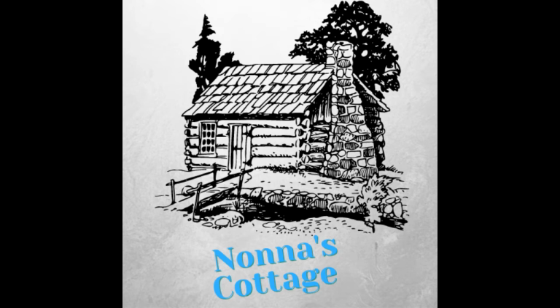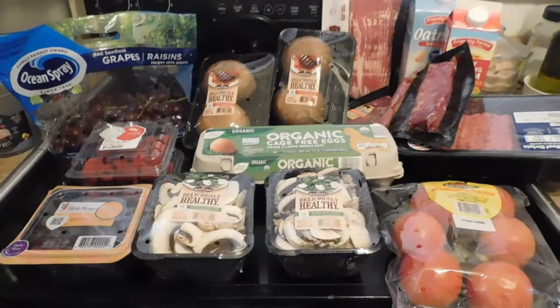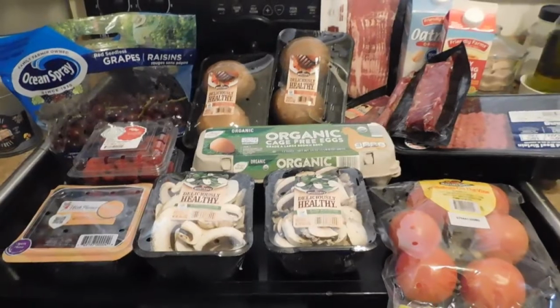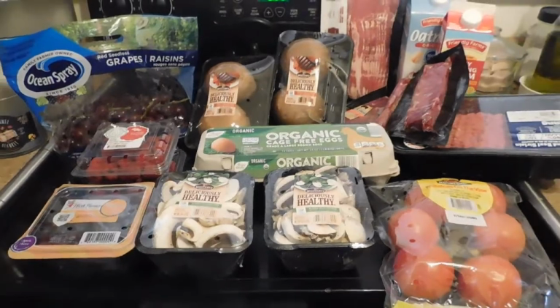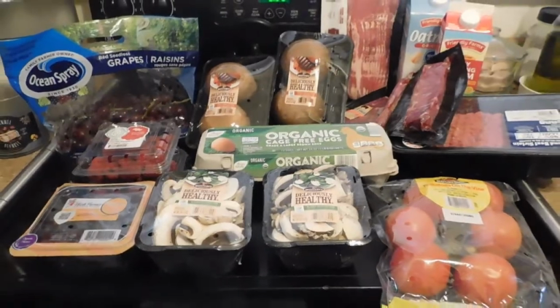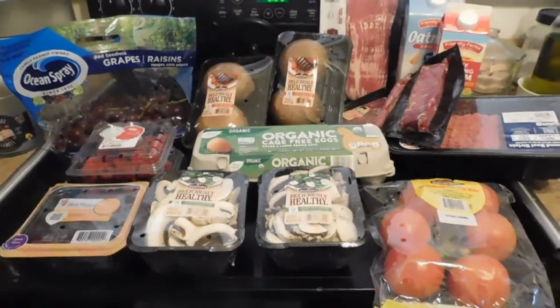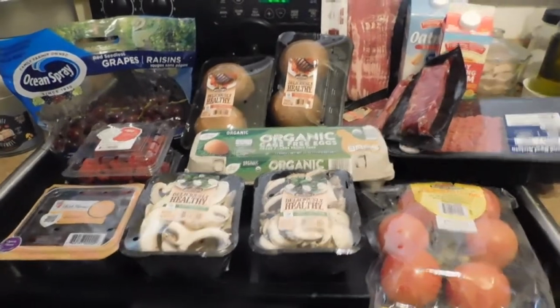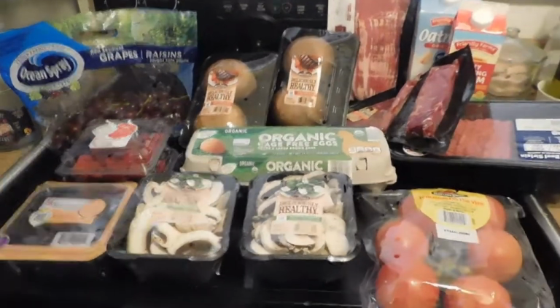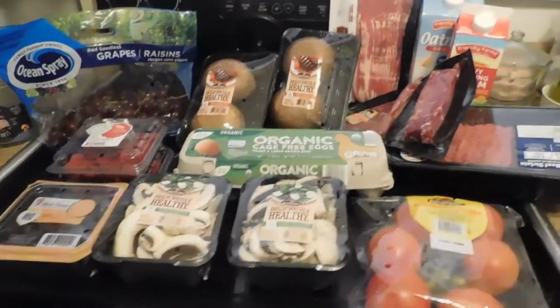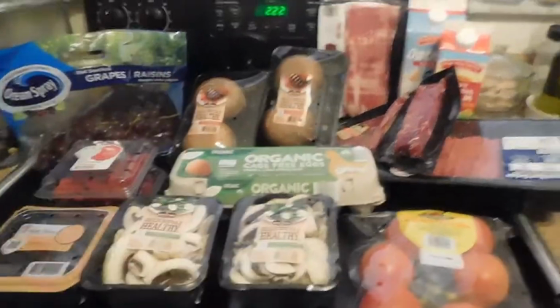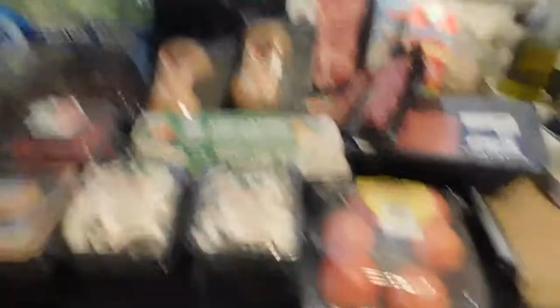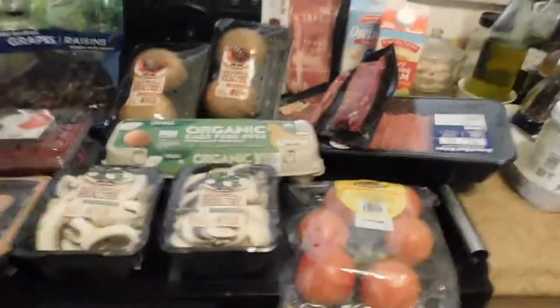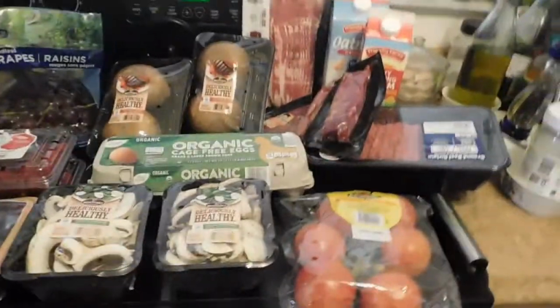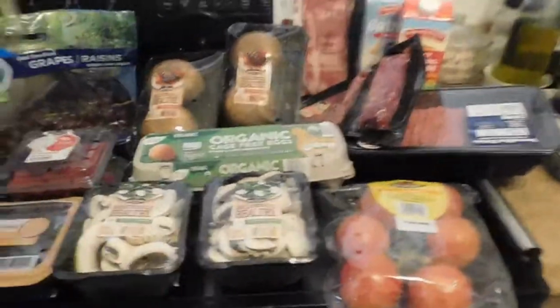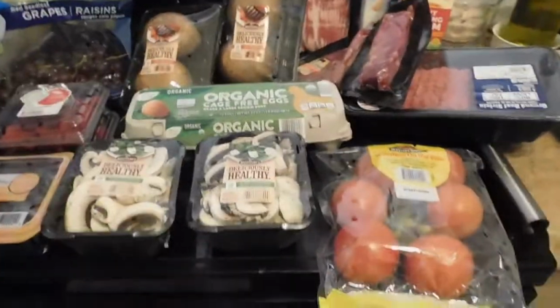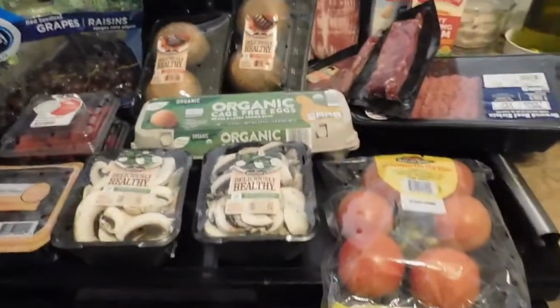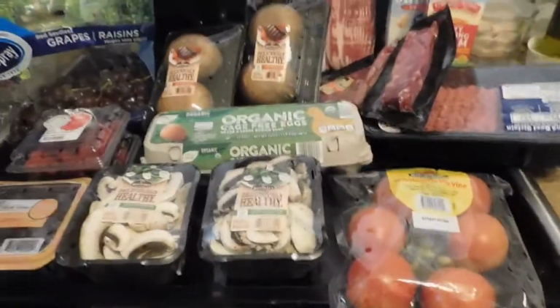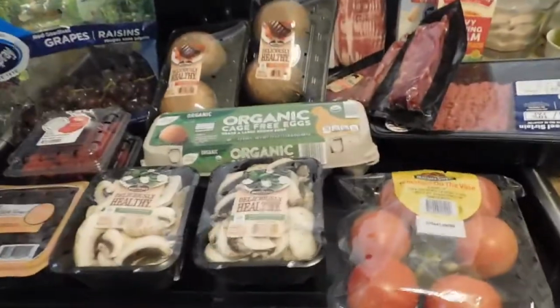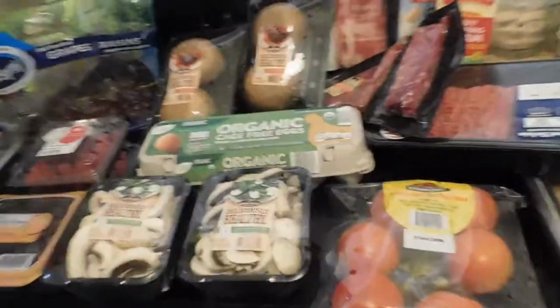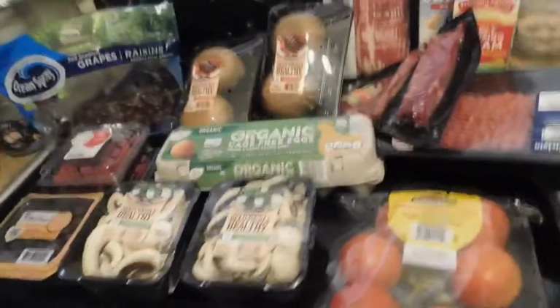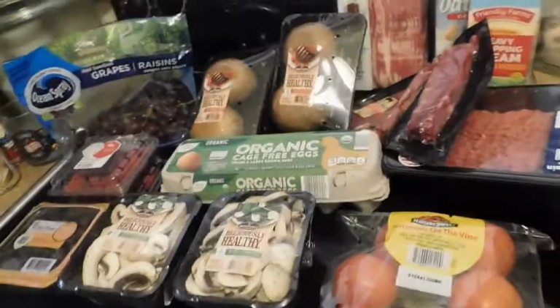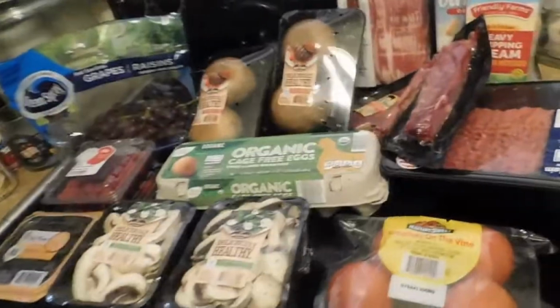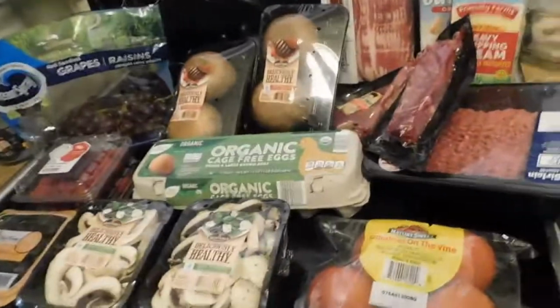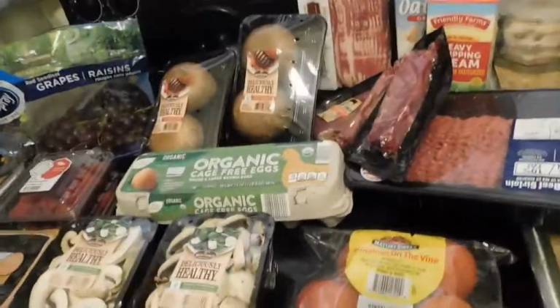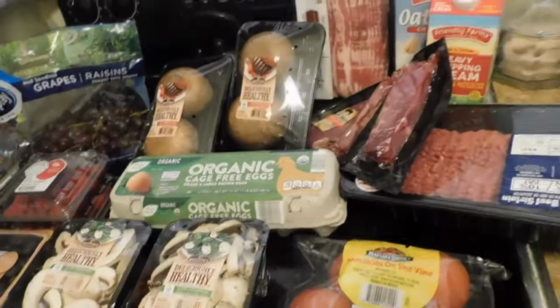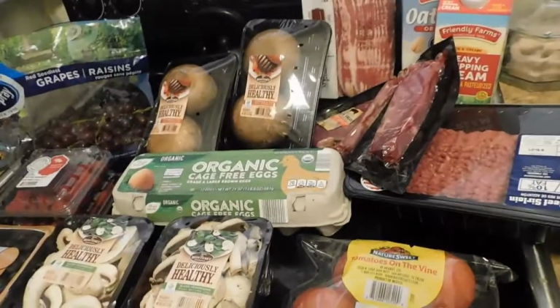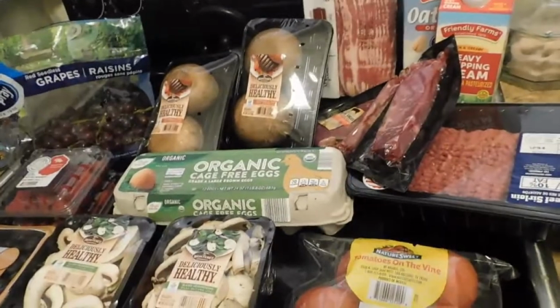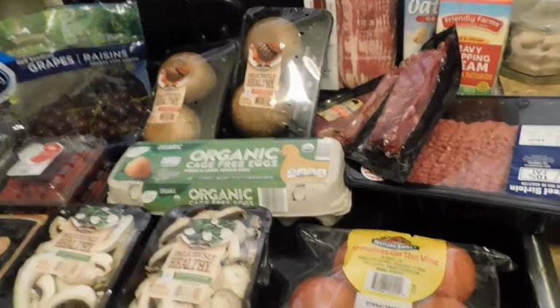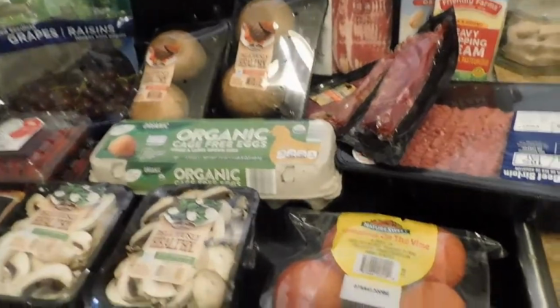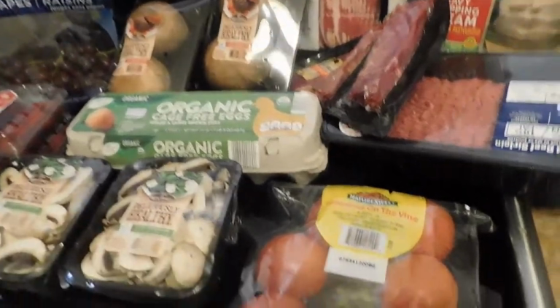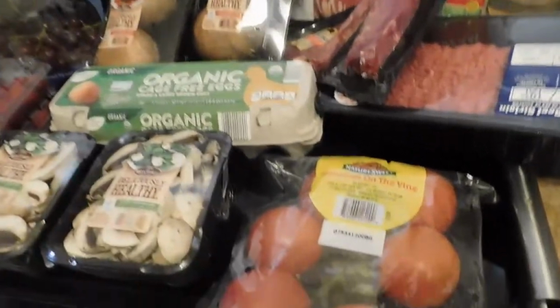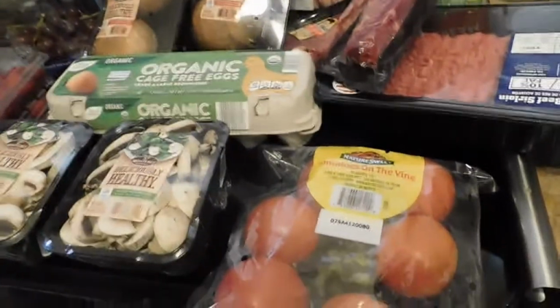Hi guys, it's me, Nona from Nona's Cottage. I brought you here a haul from Aldi's.